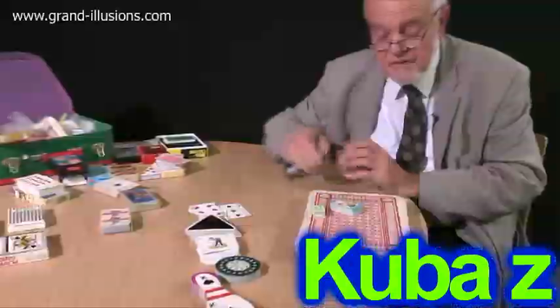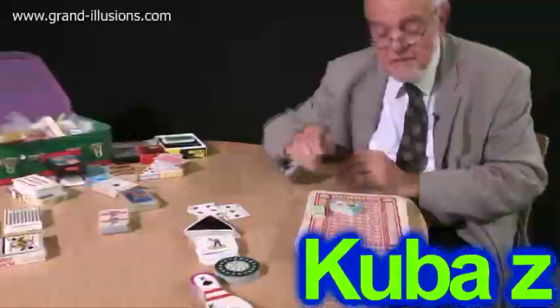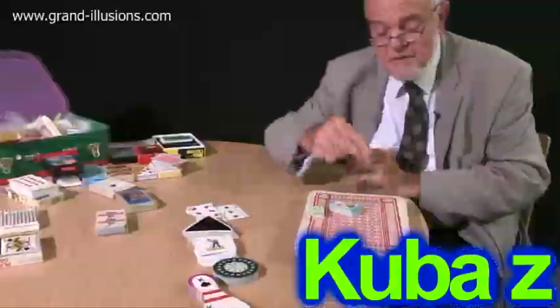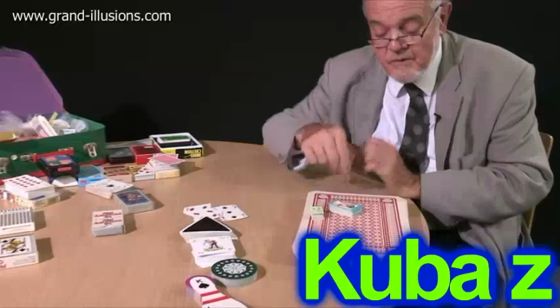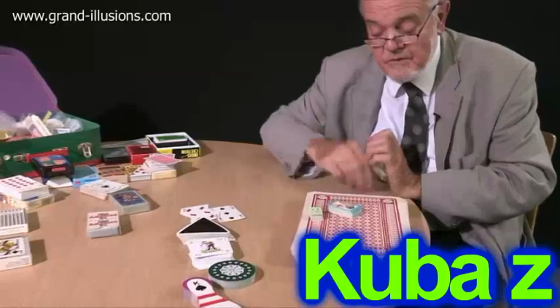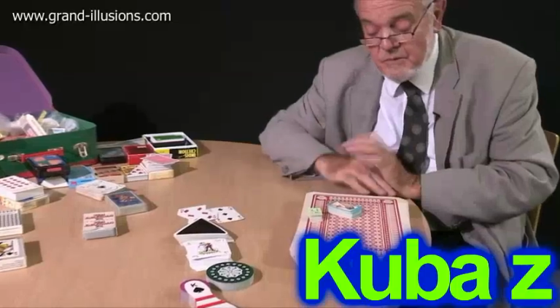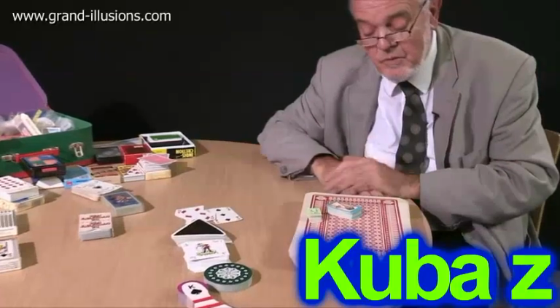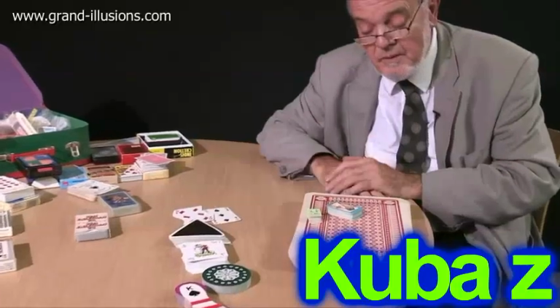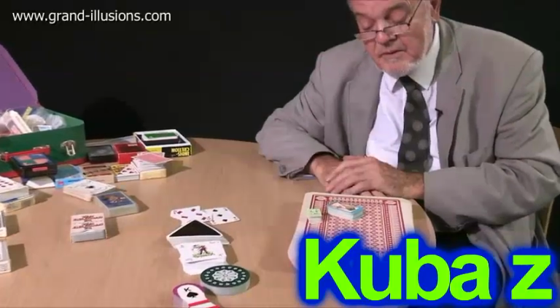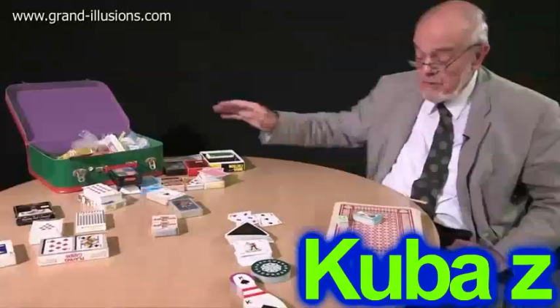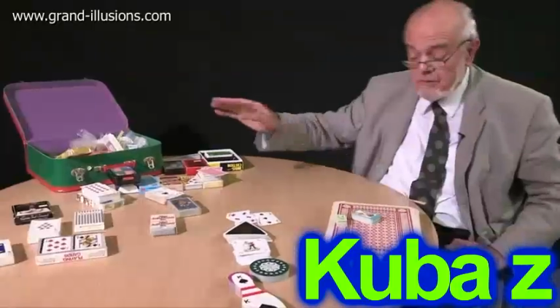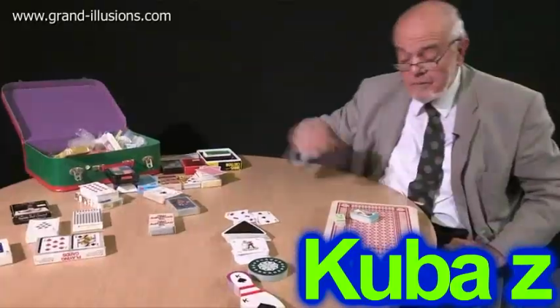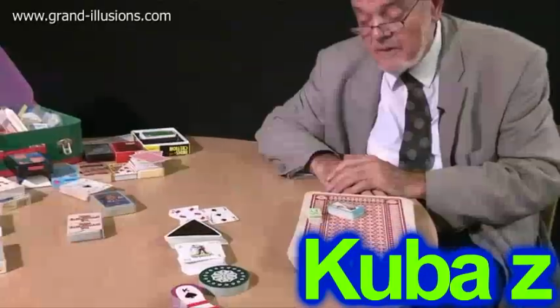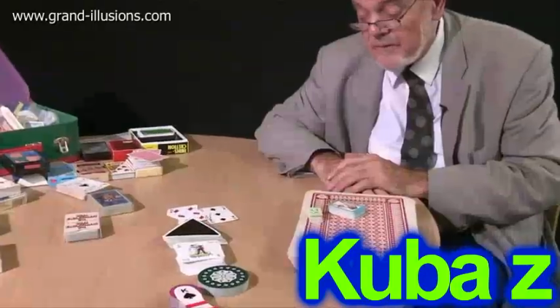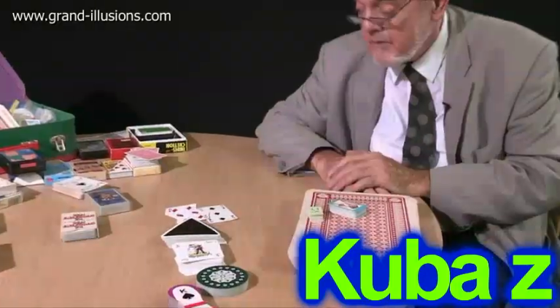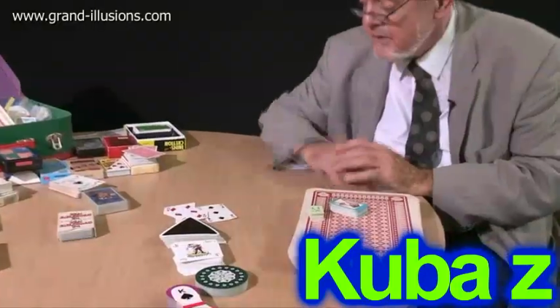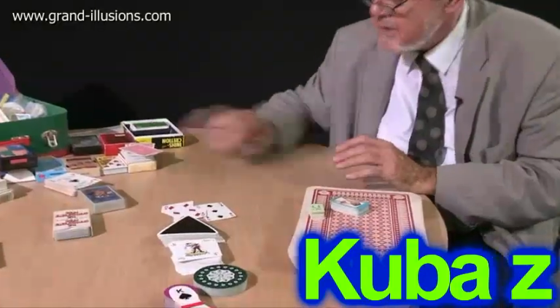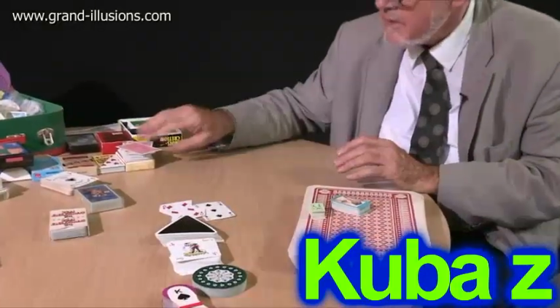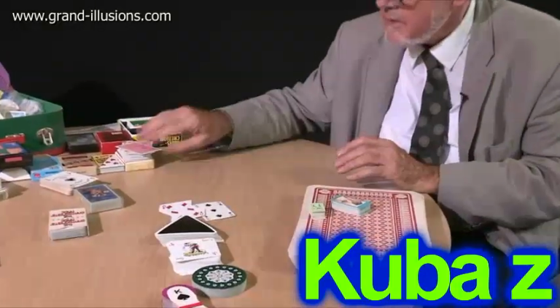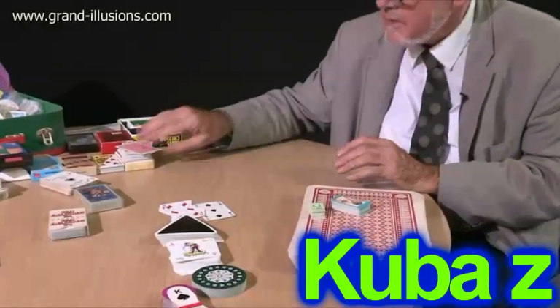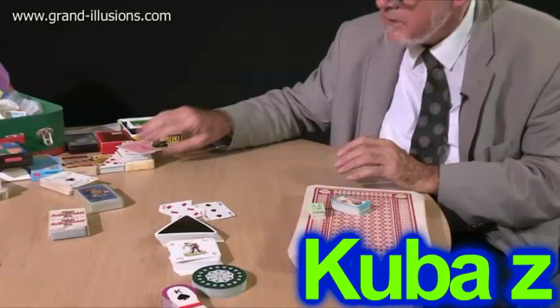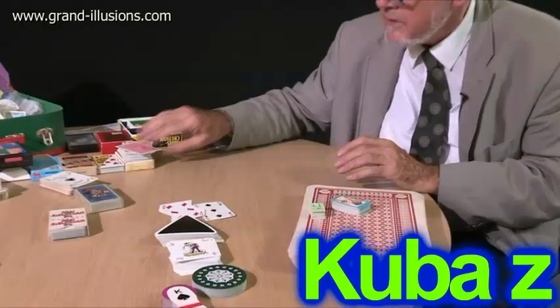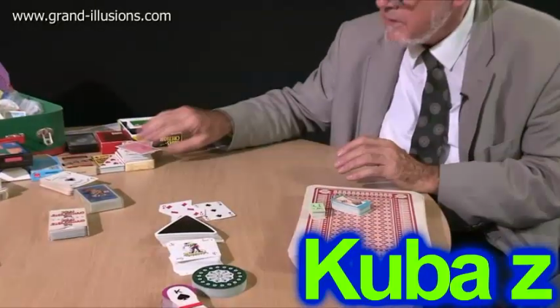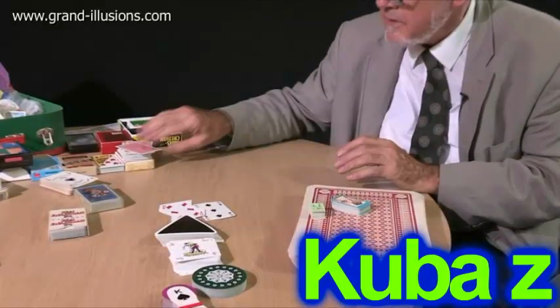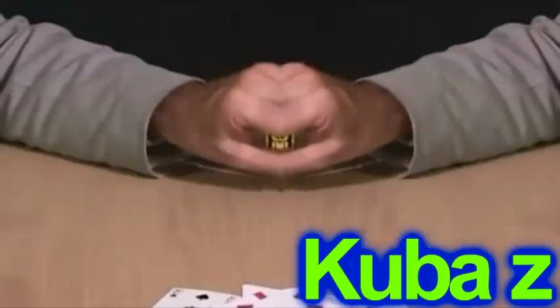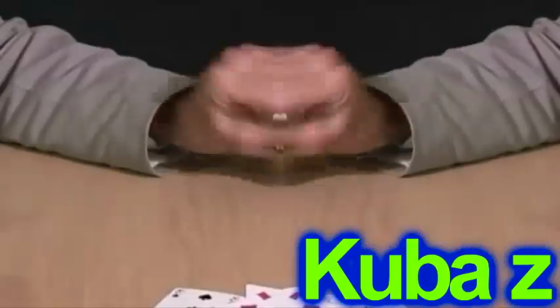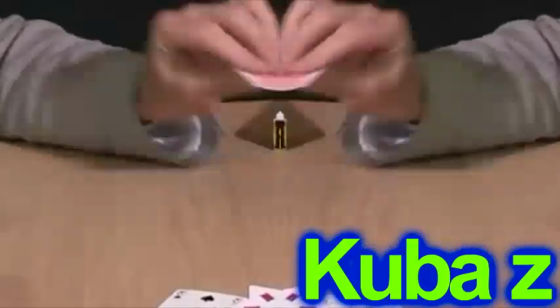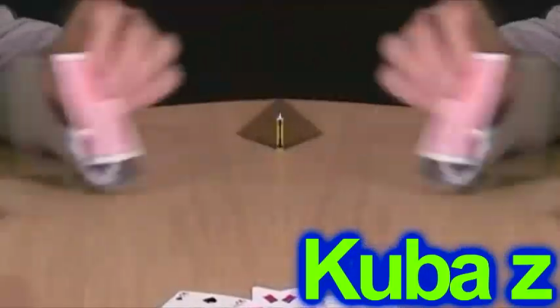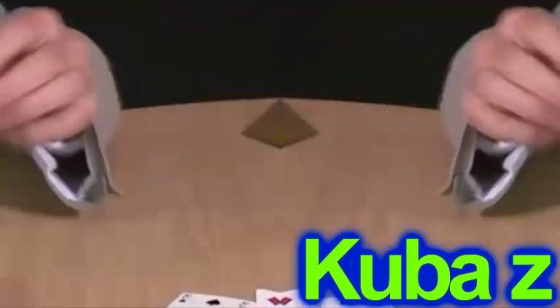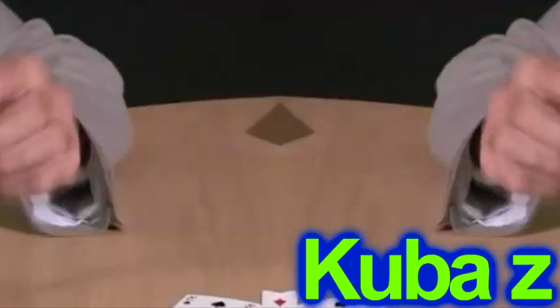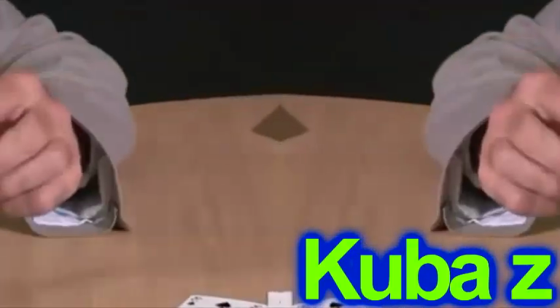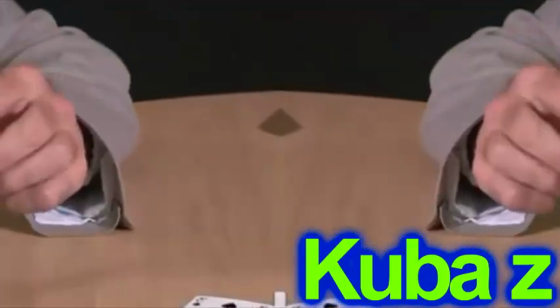And here we've got small and big cards. The standard card you see is that size.